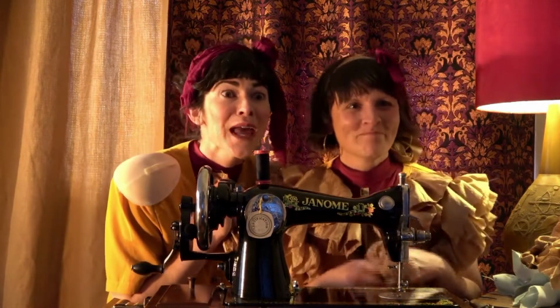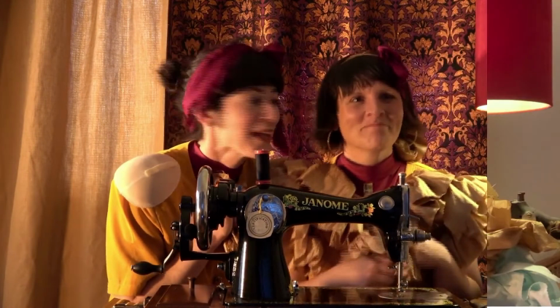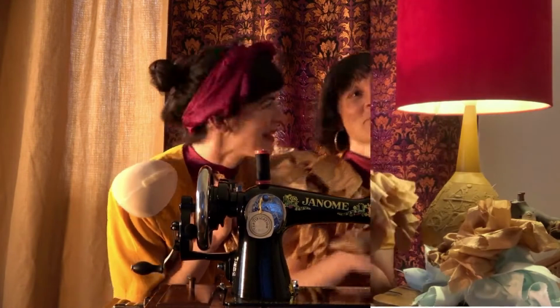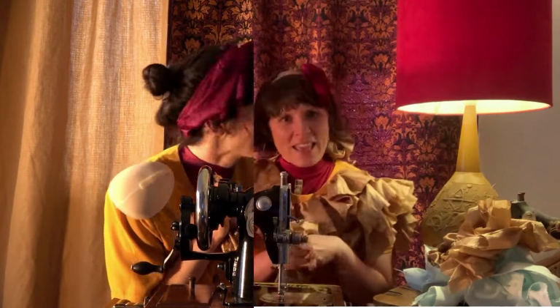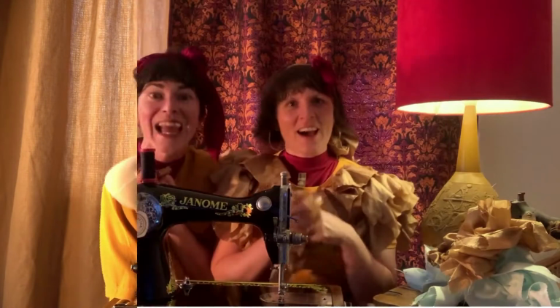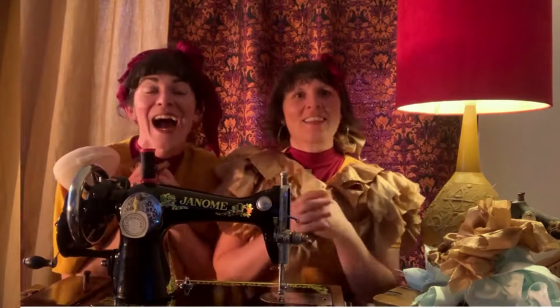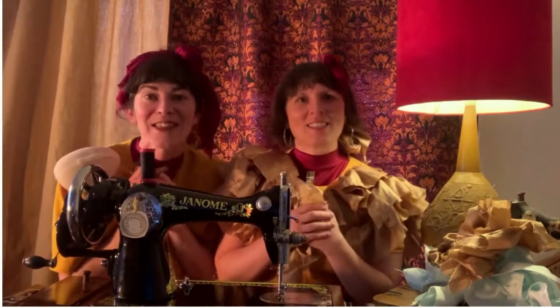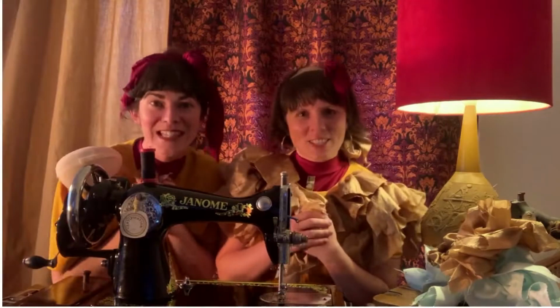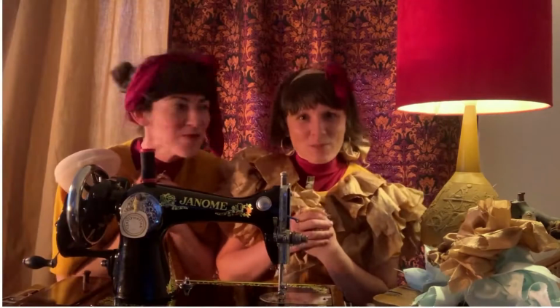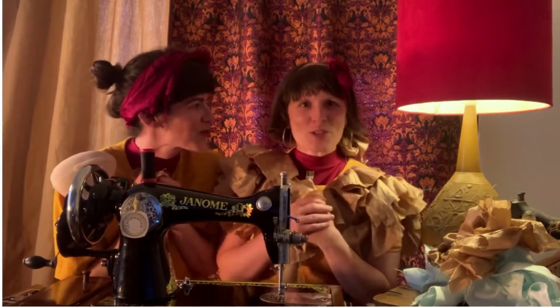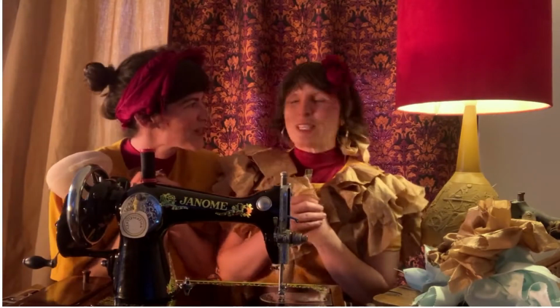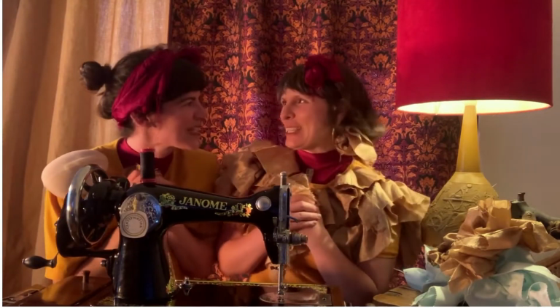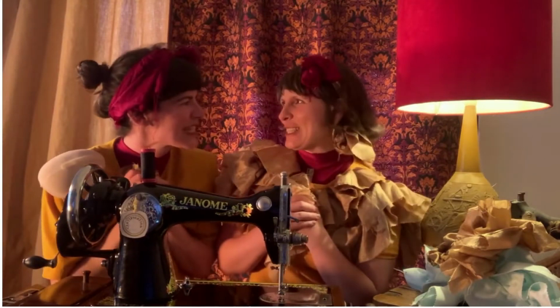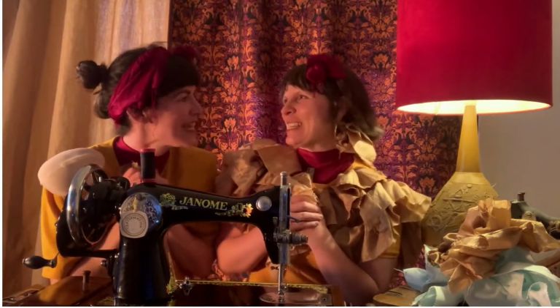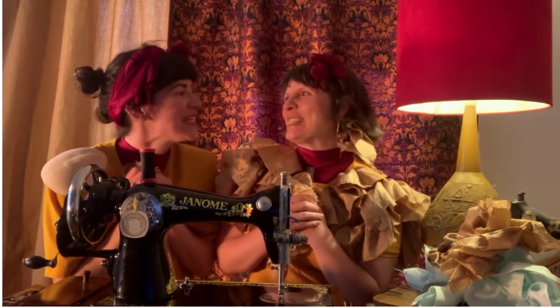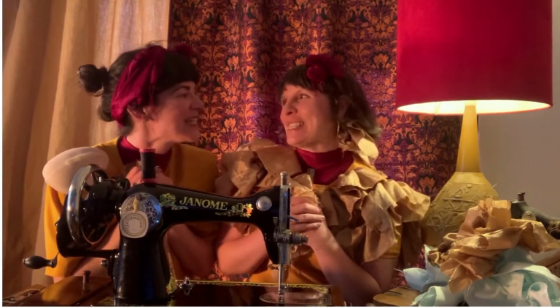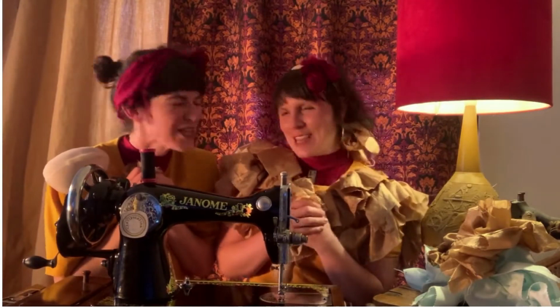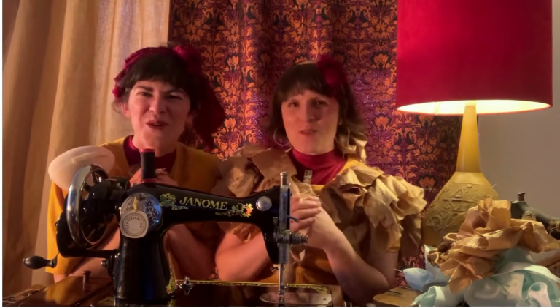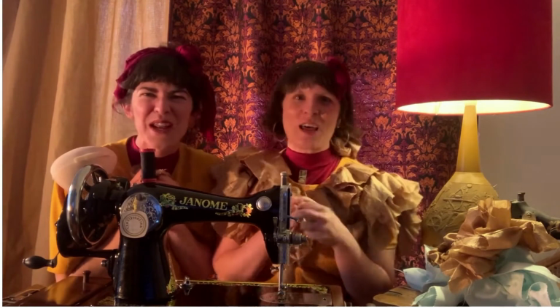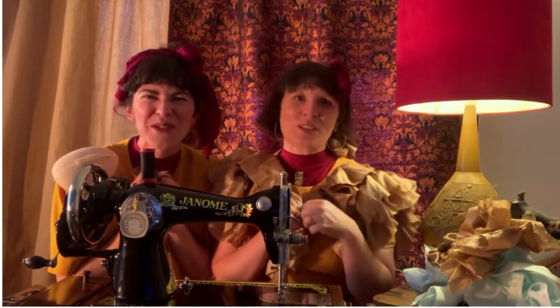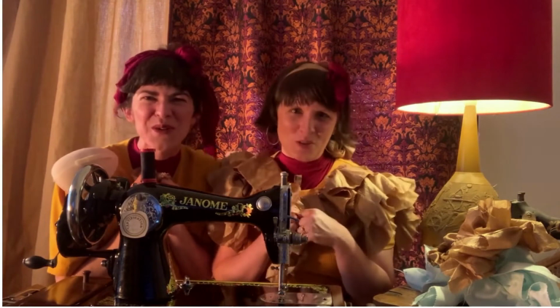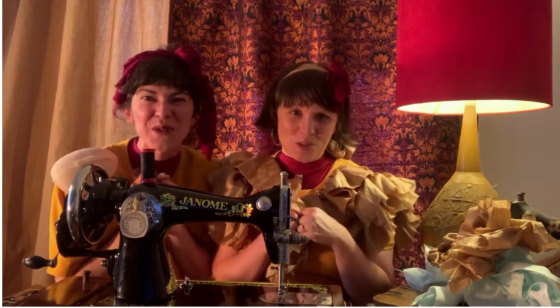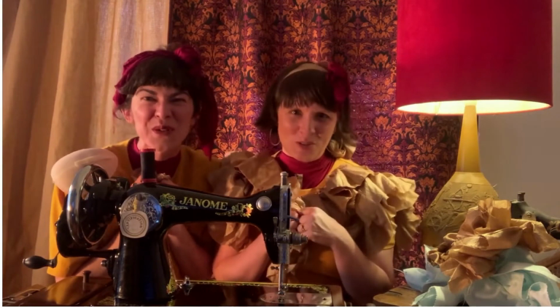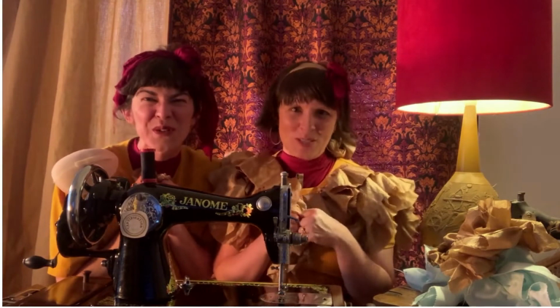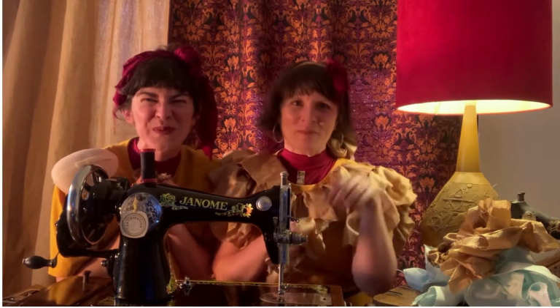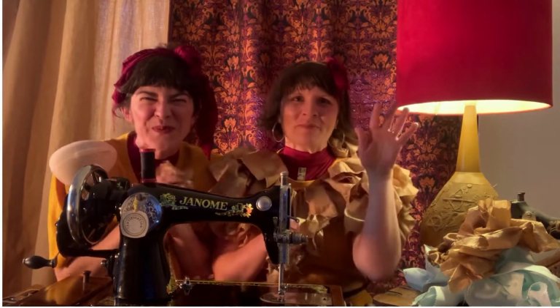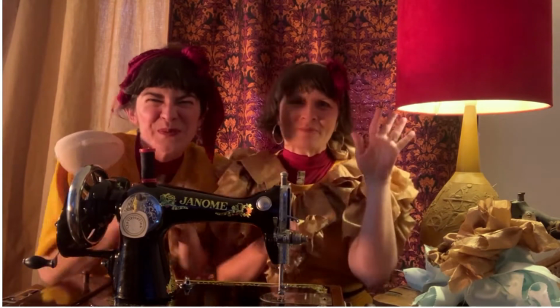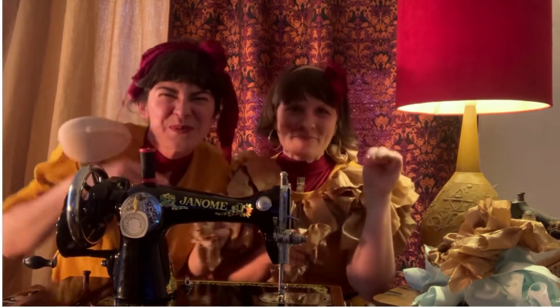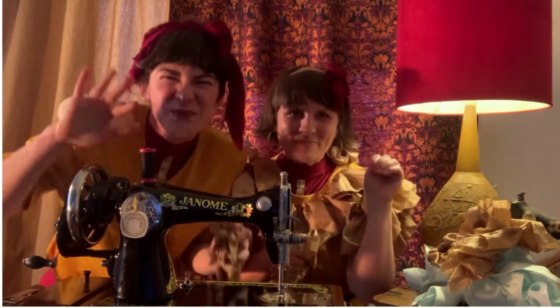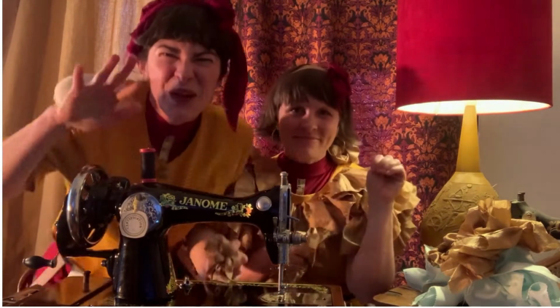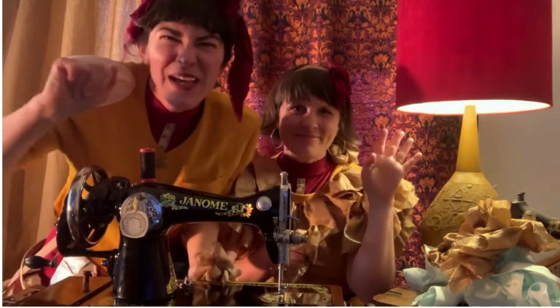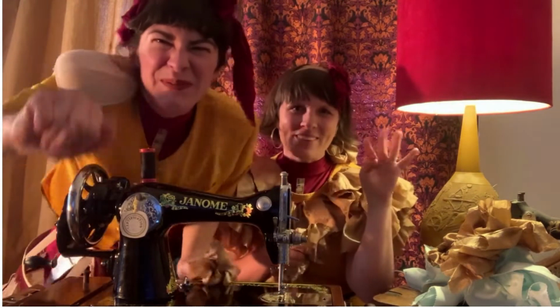We are the Sewers of Seams, see you on our socials. Bye! Bye!